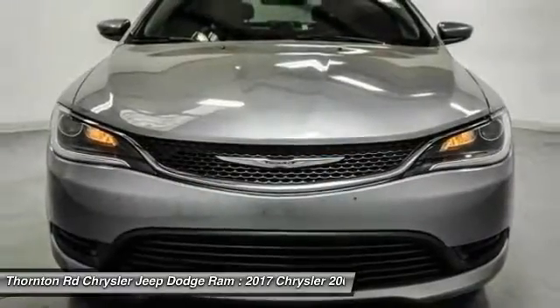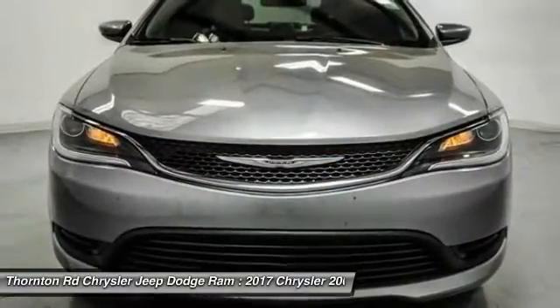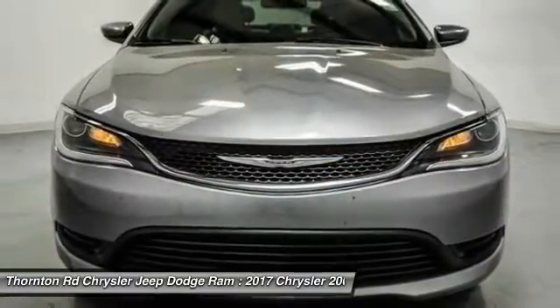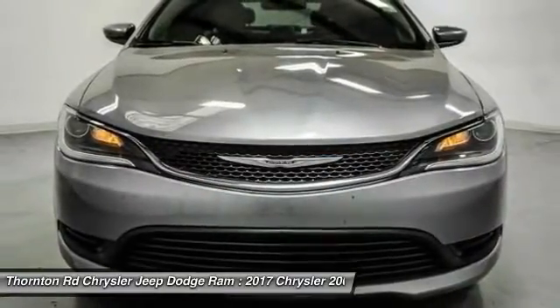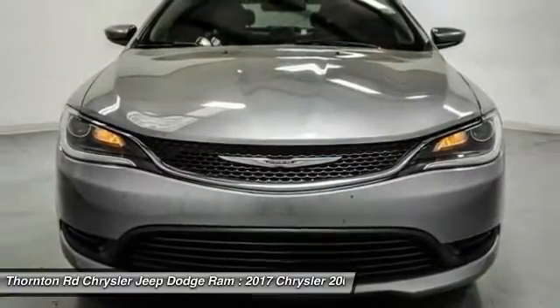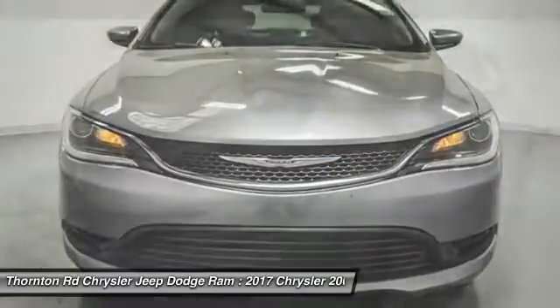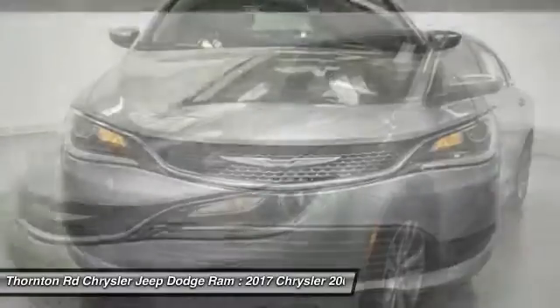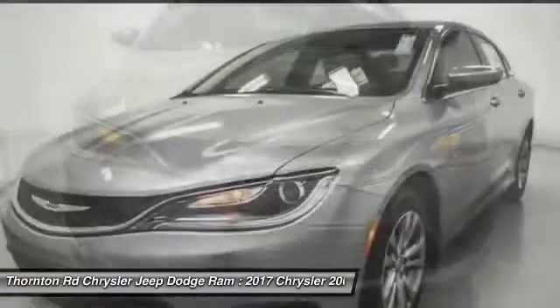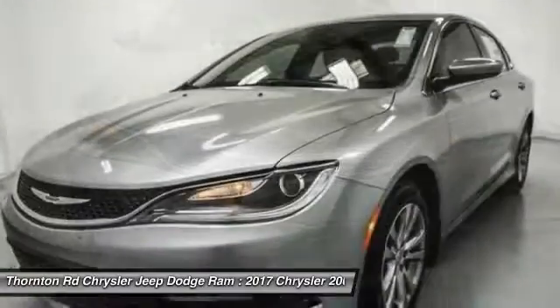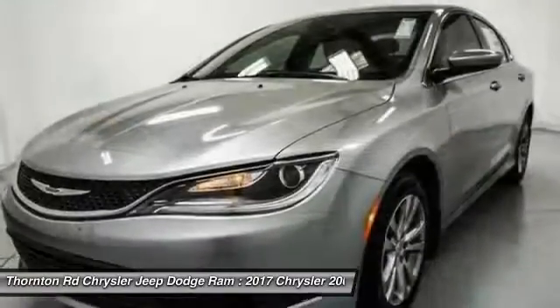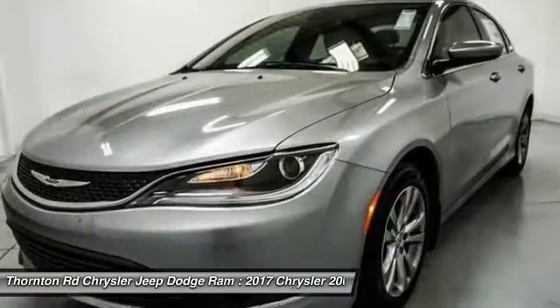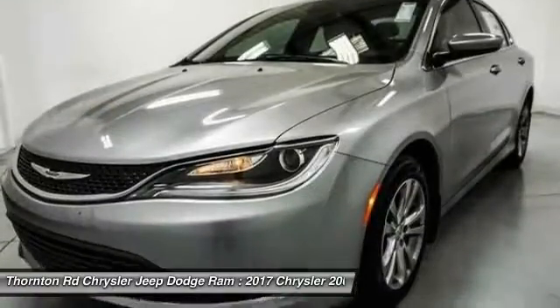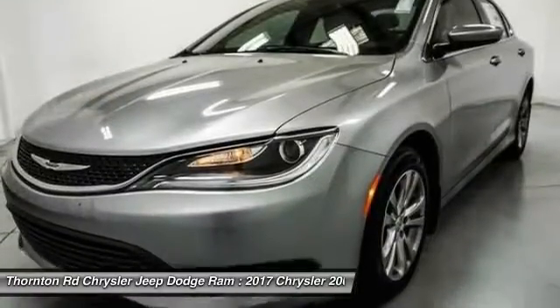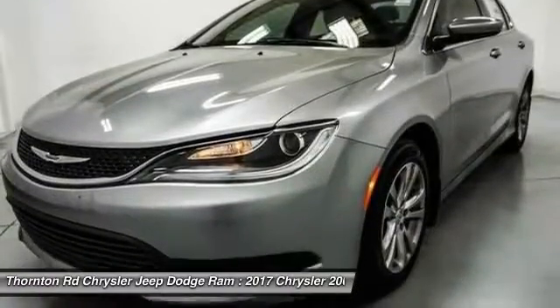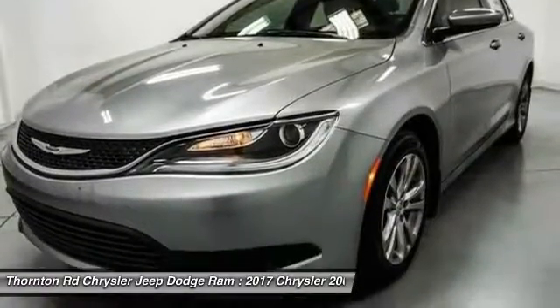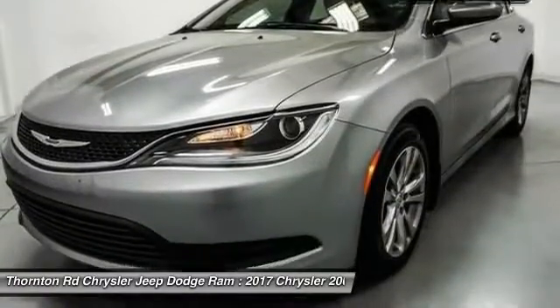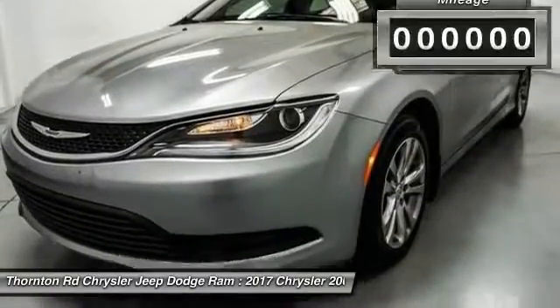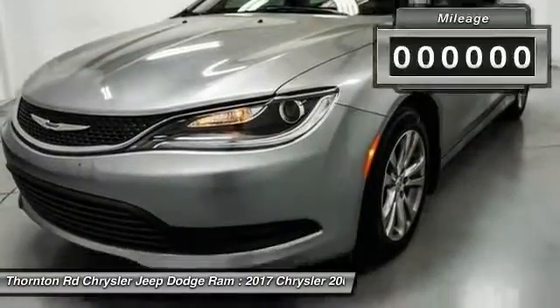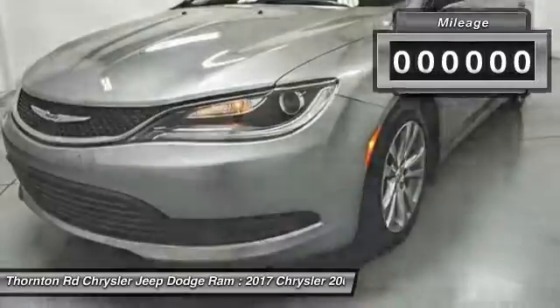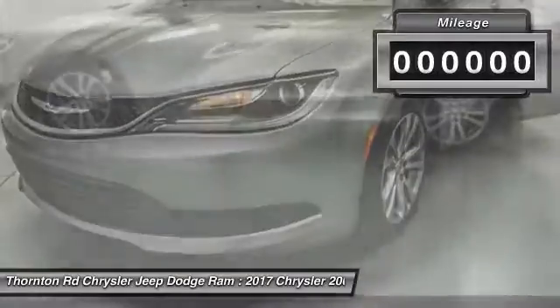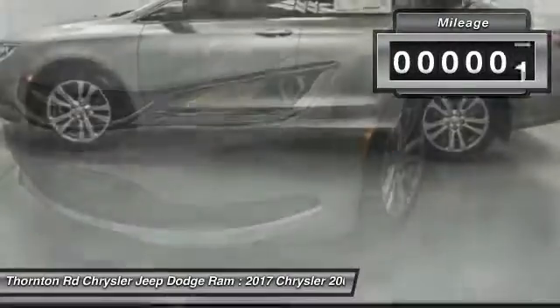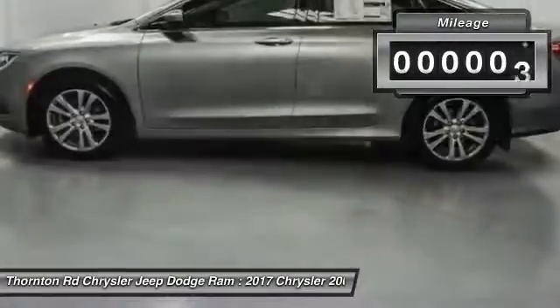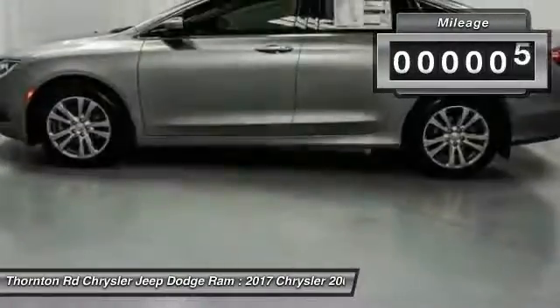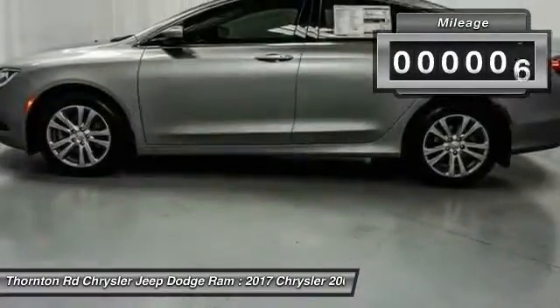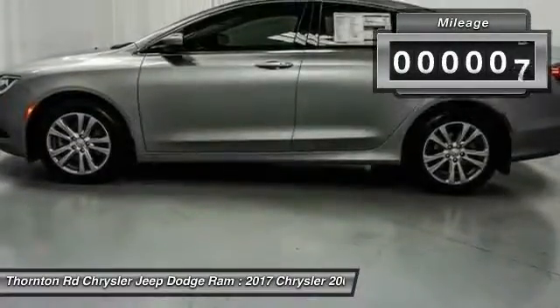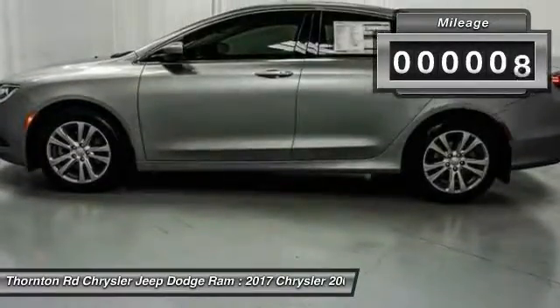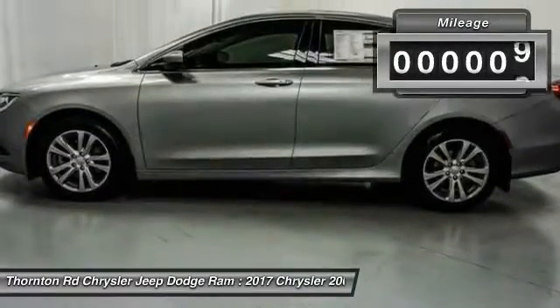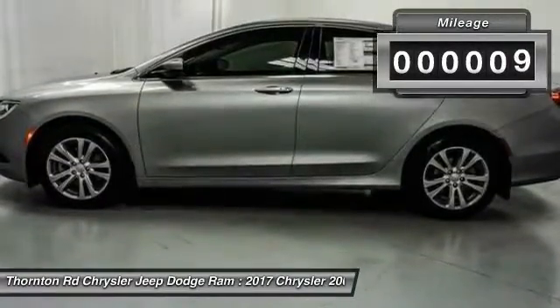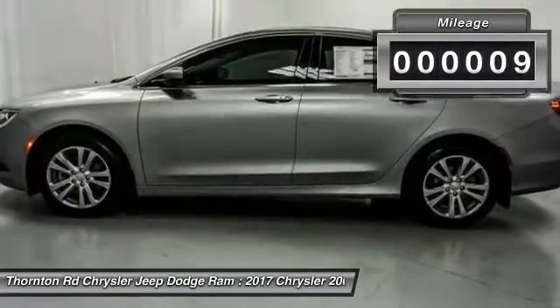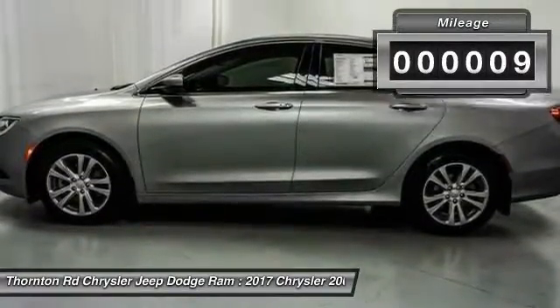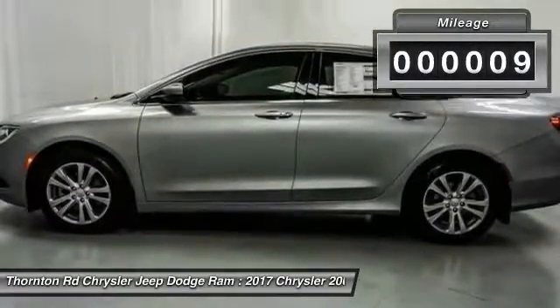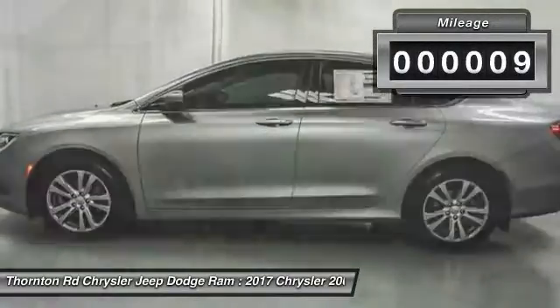This 200 model for Chrysler takes an aggressive step into a competitive market. This vehicle has less than 100 miles.